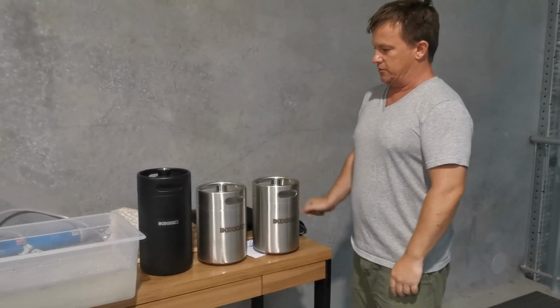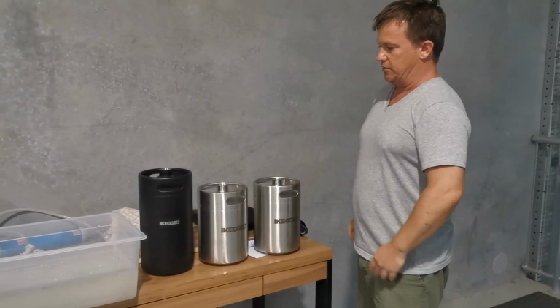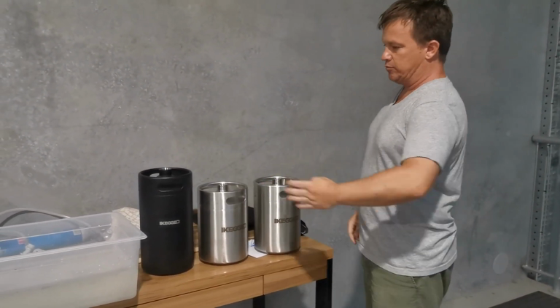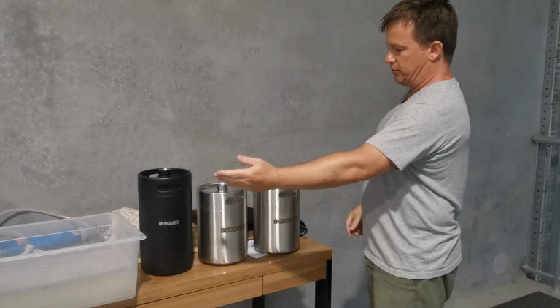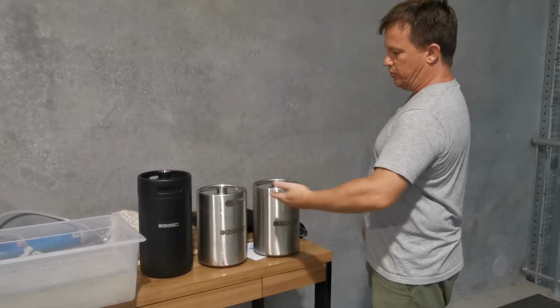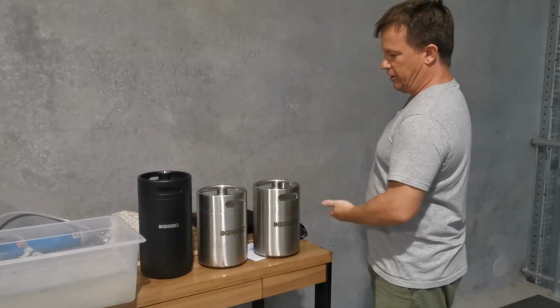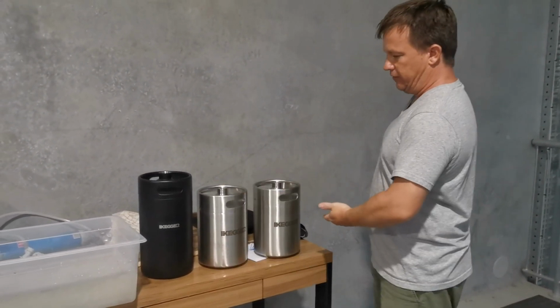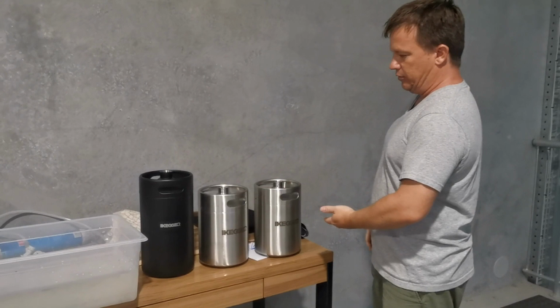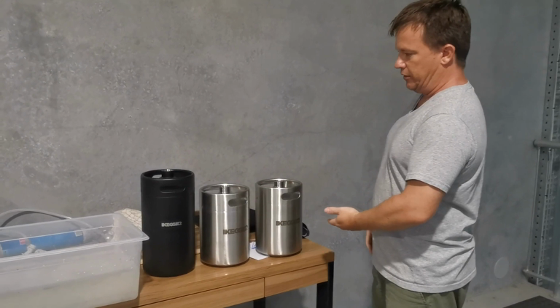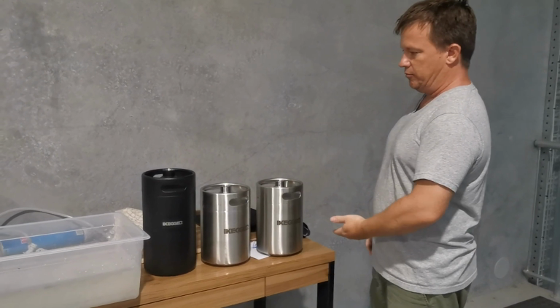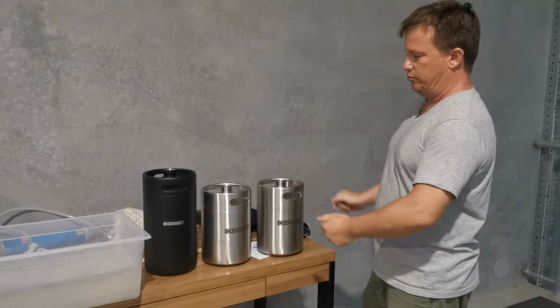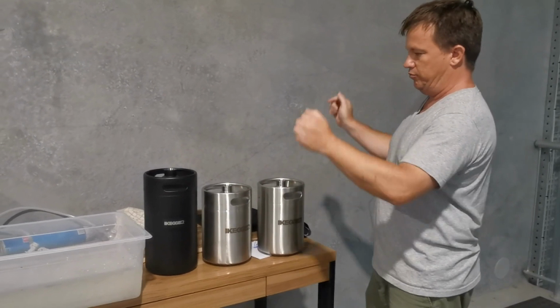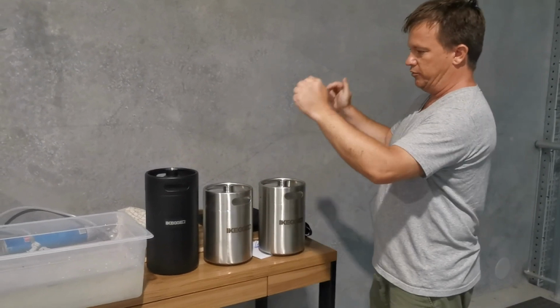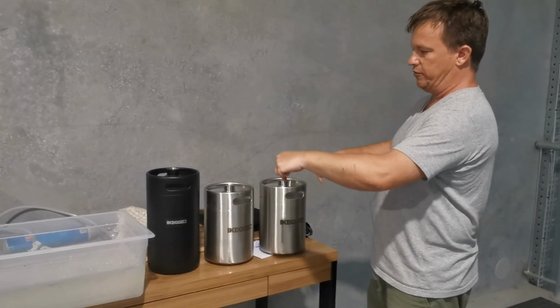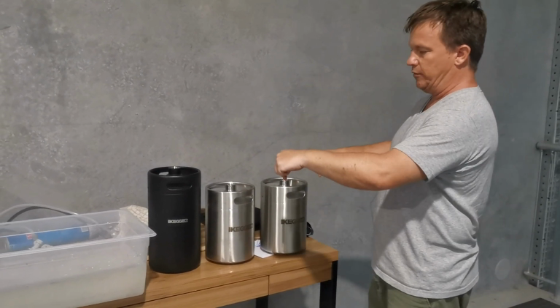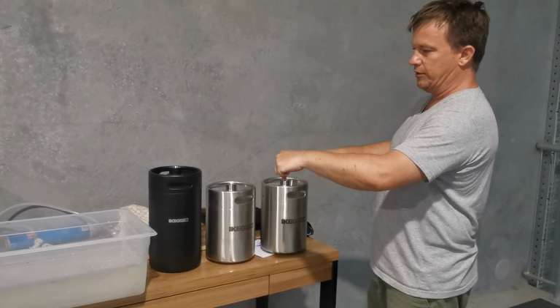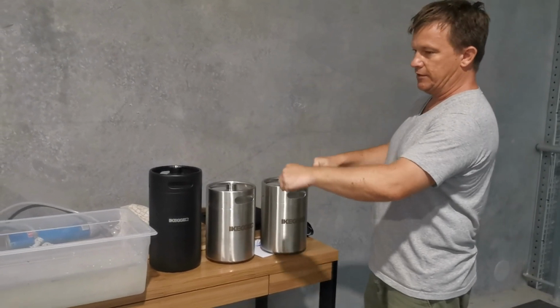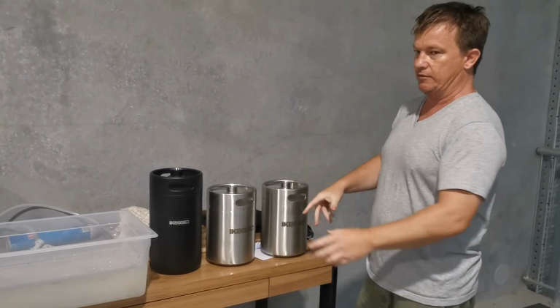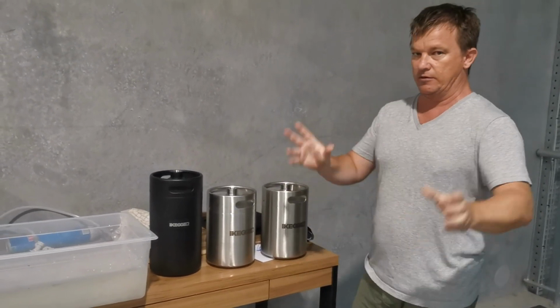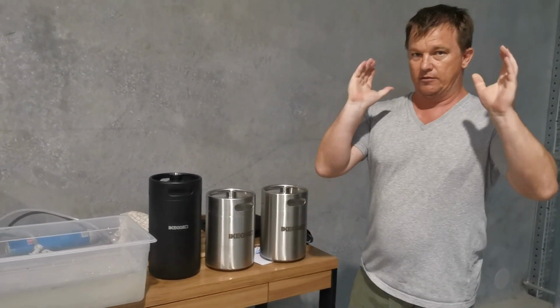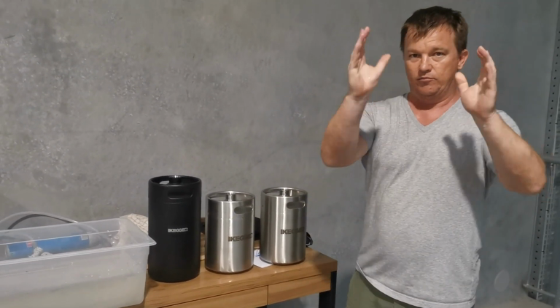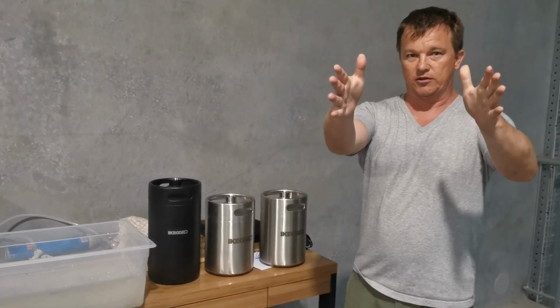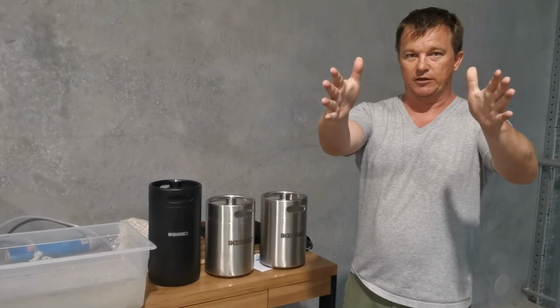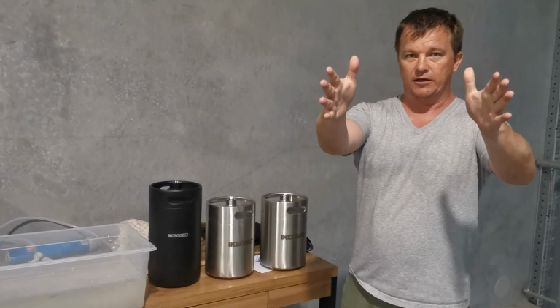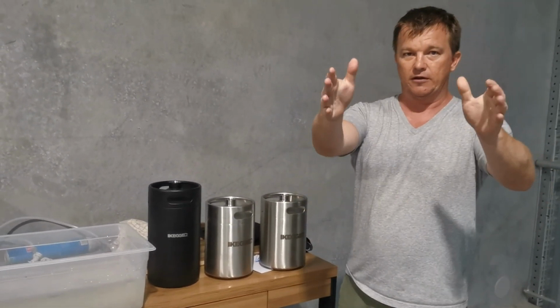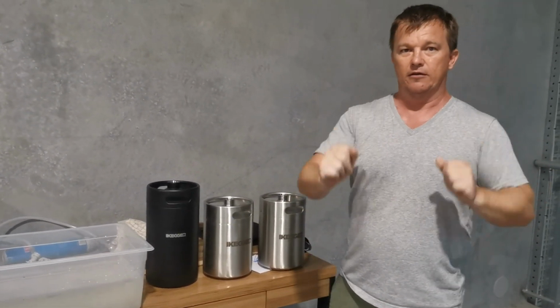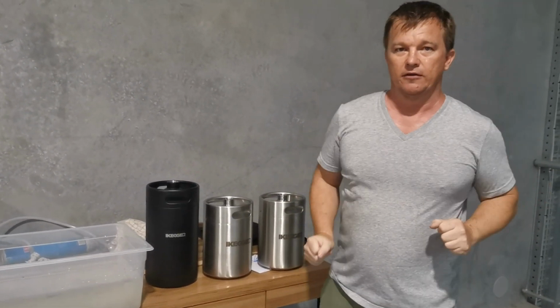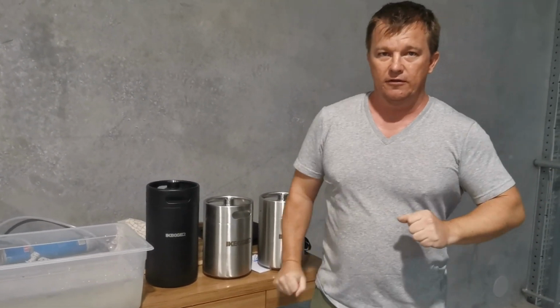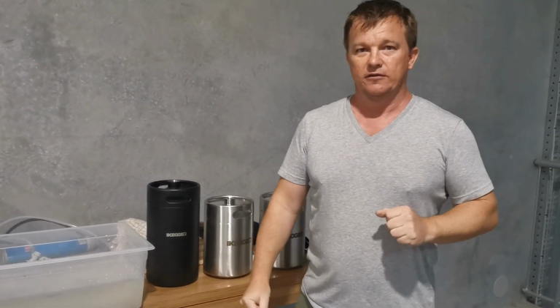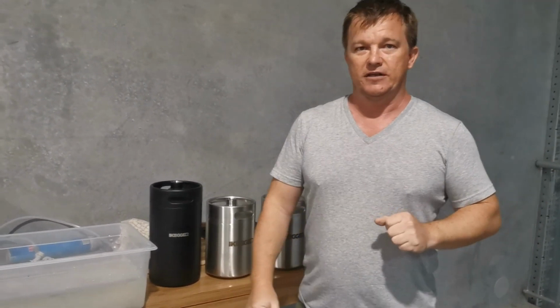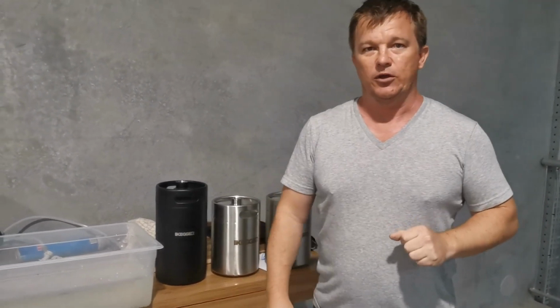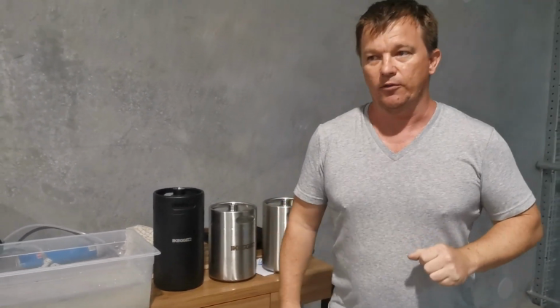Split the water evenly between them, put the thermometers in, put them in there, and let's see how we go.